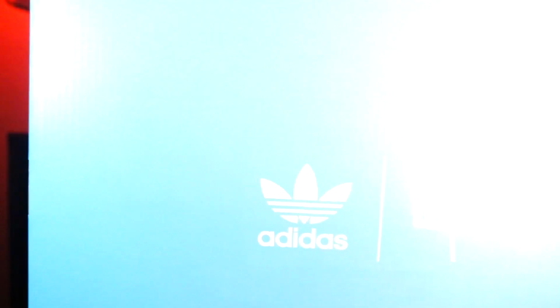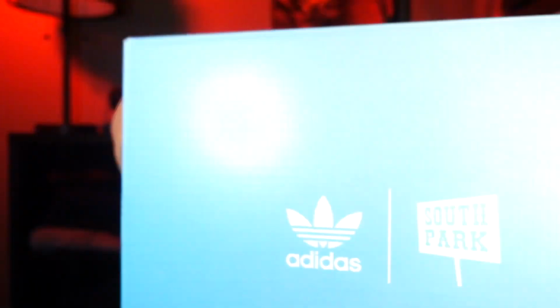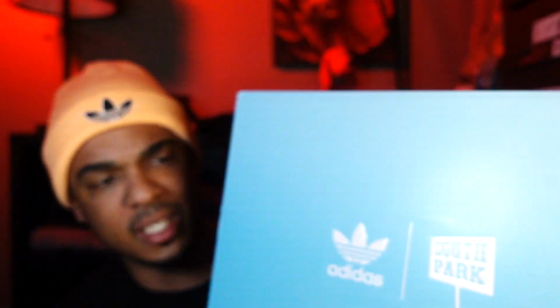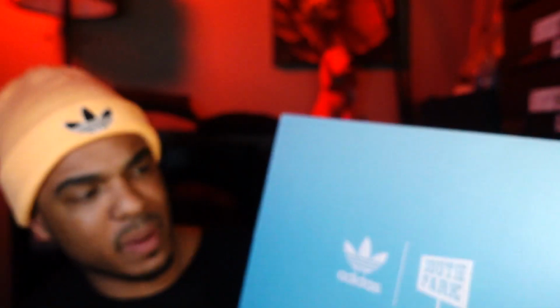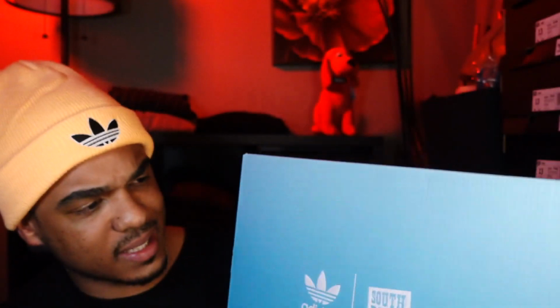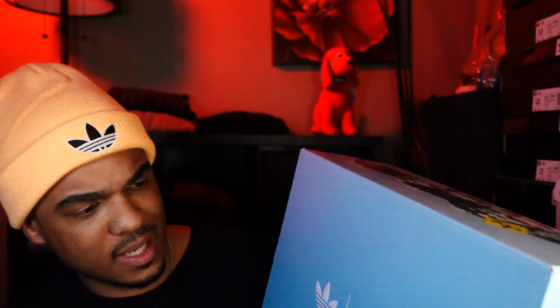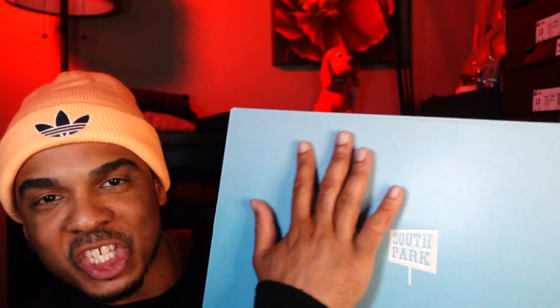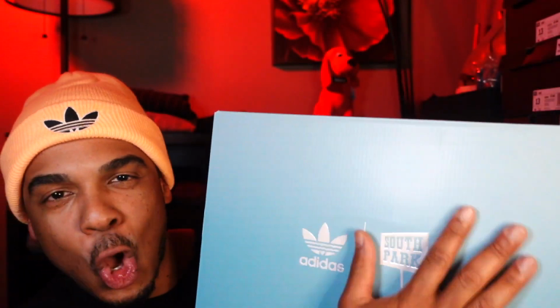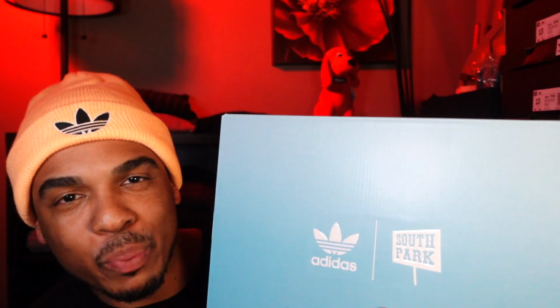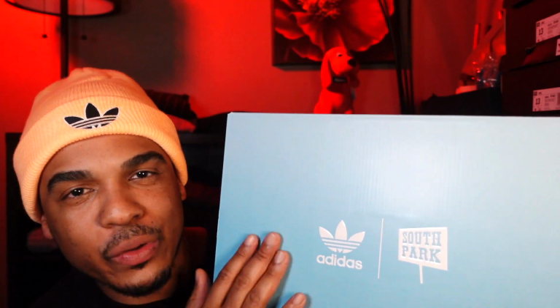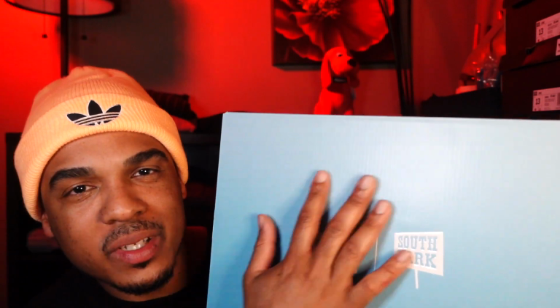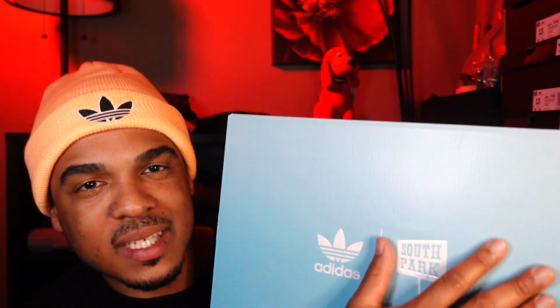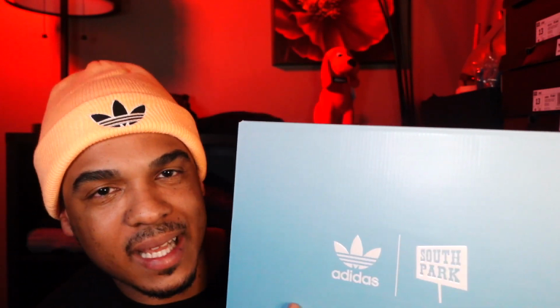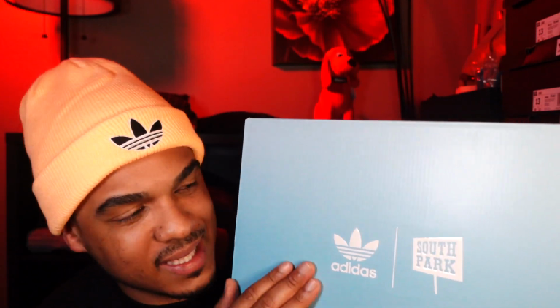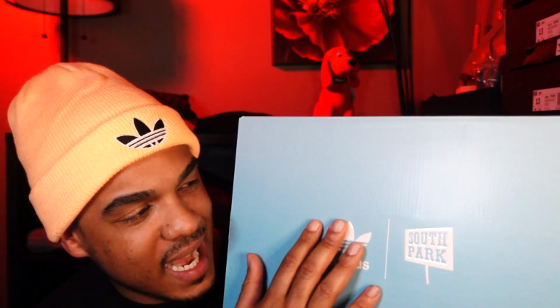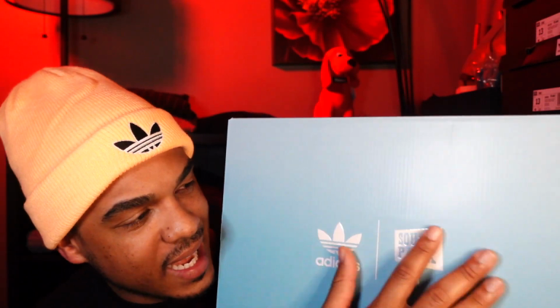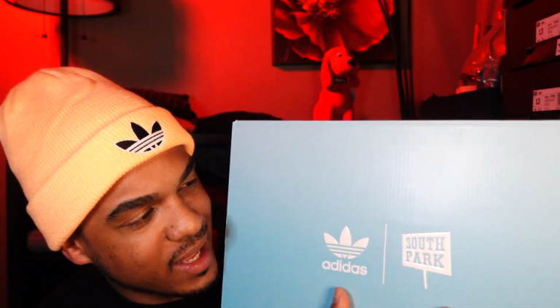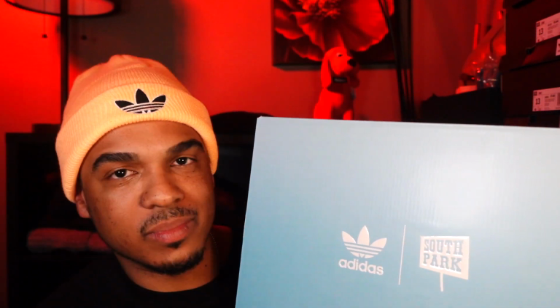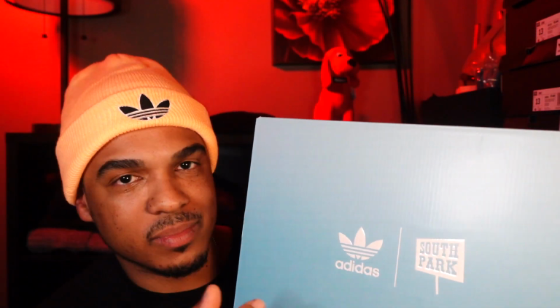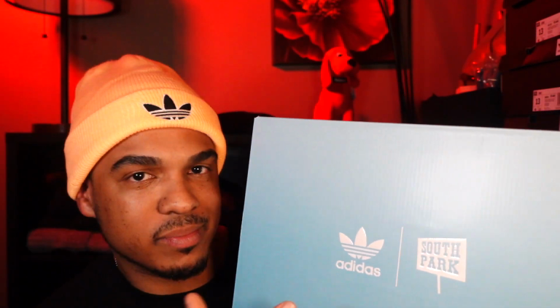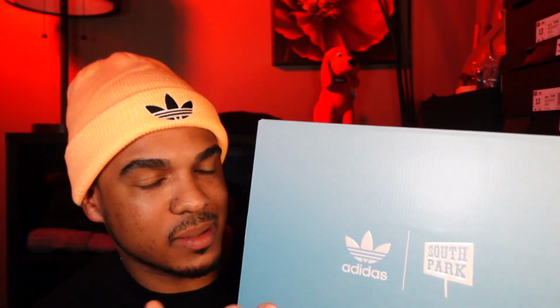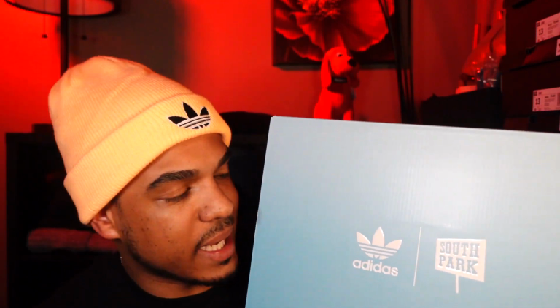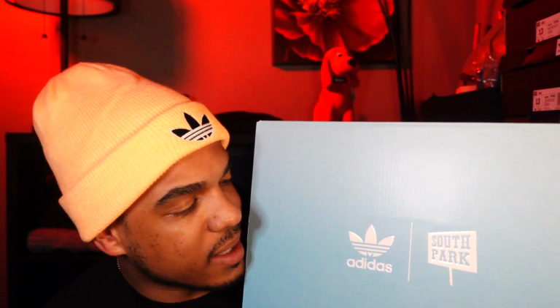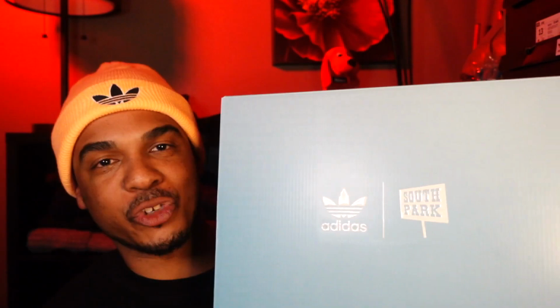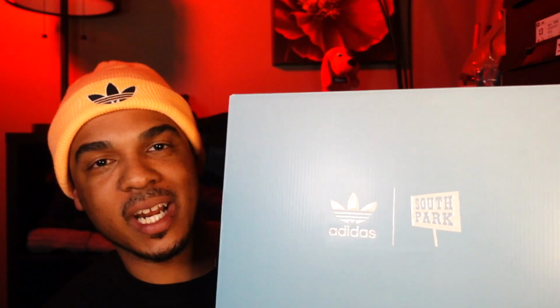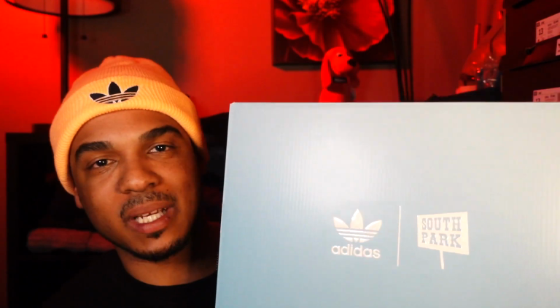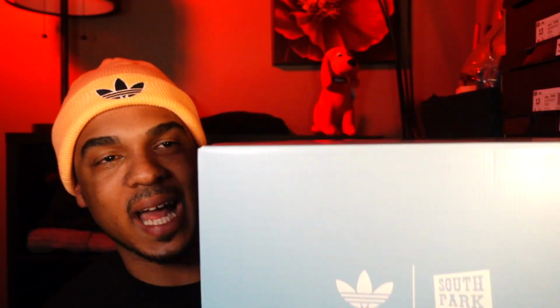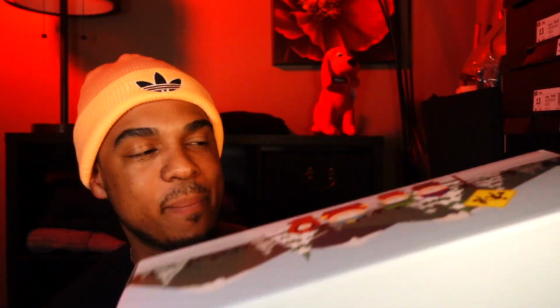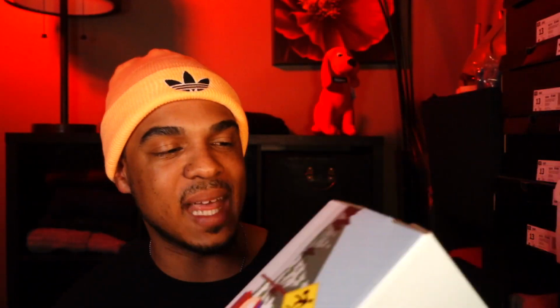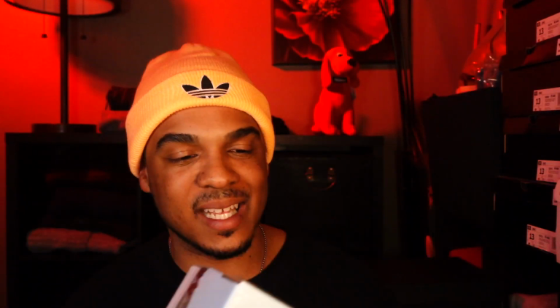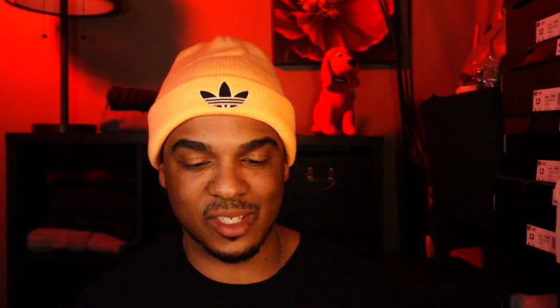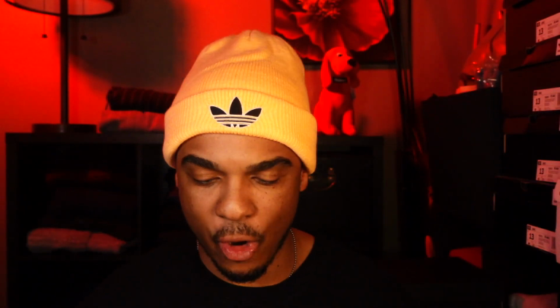The Adidas box — this all blue, just like the sky. Straight up collab. That is dope.